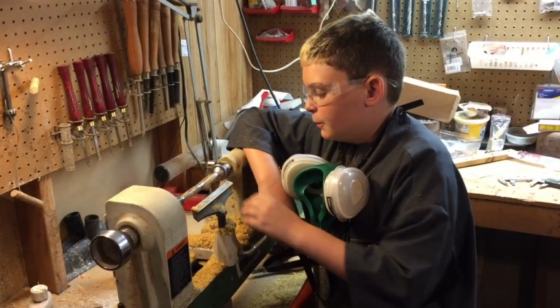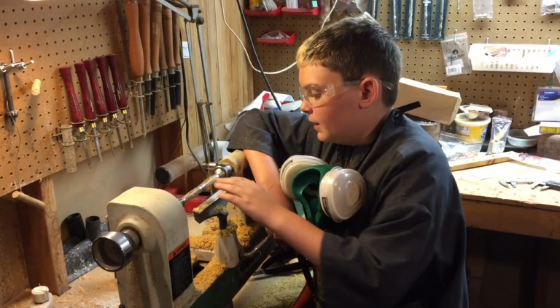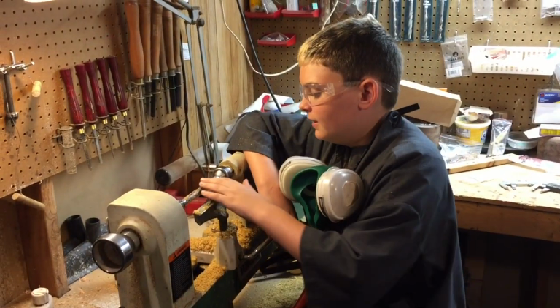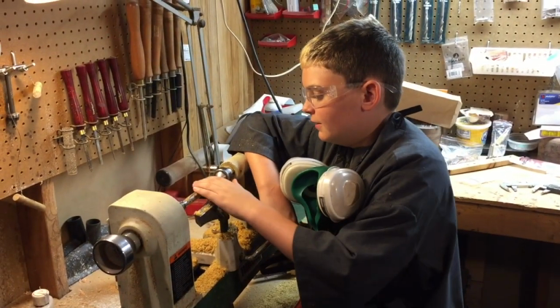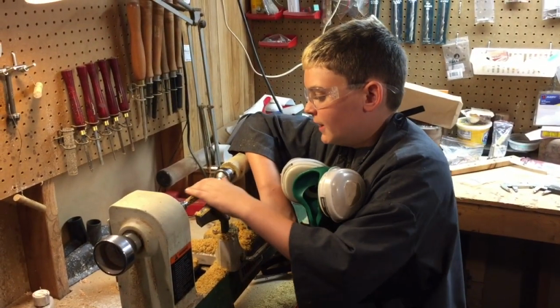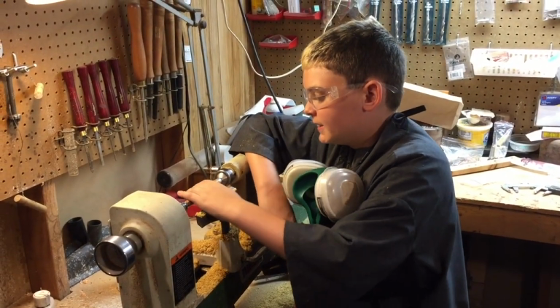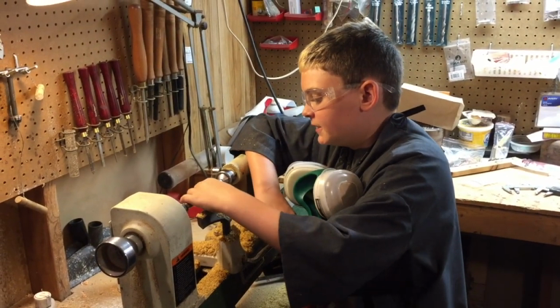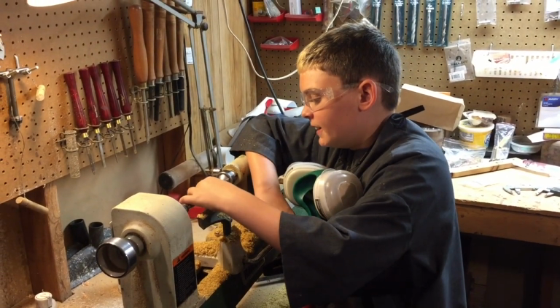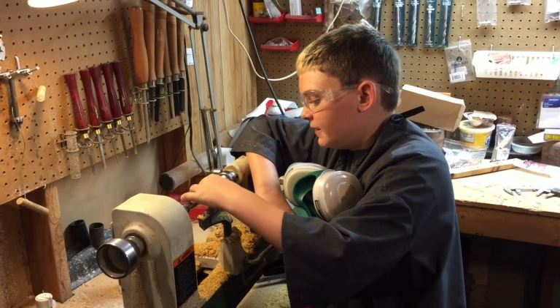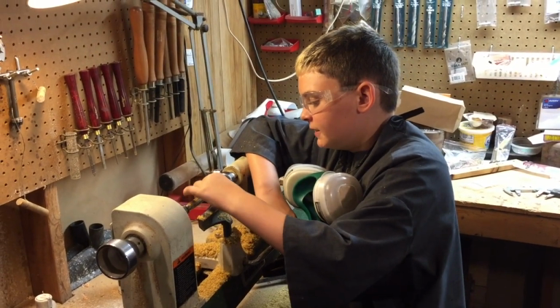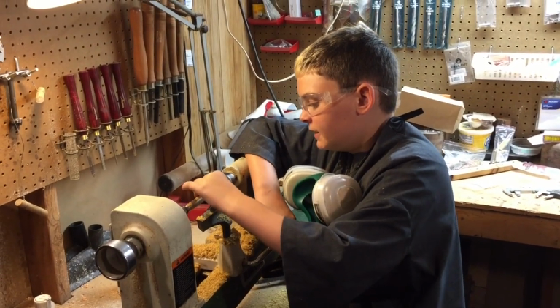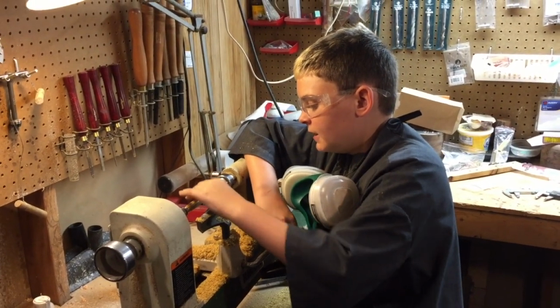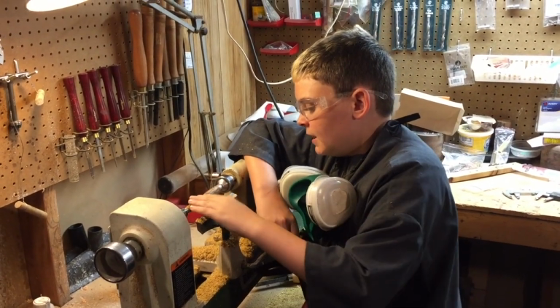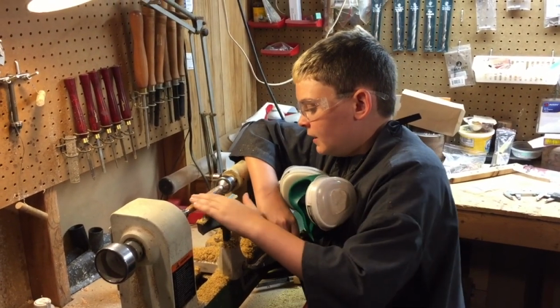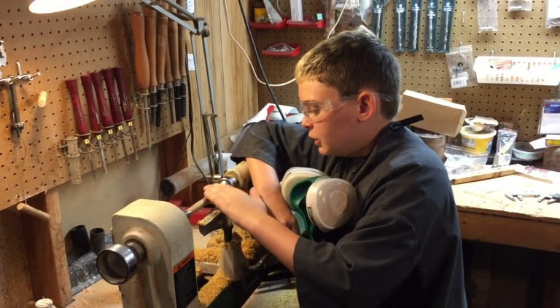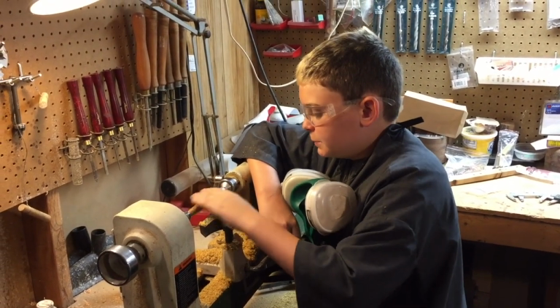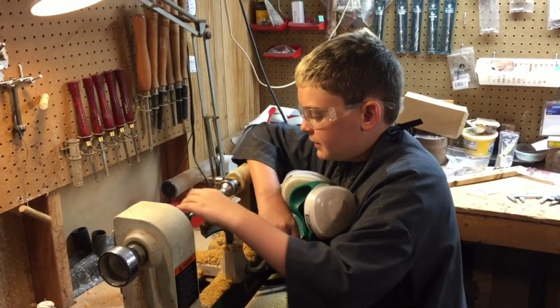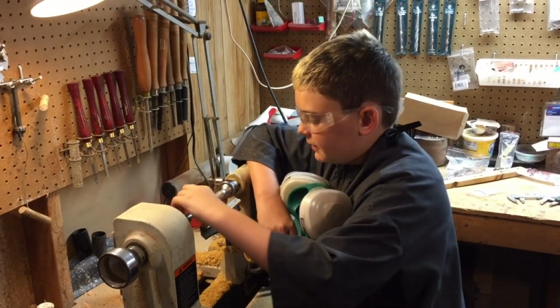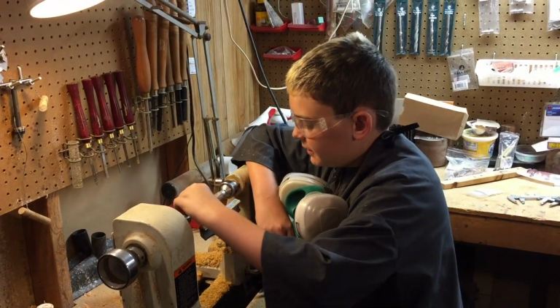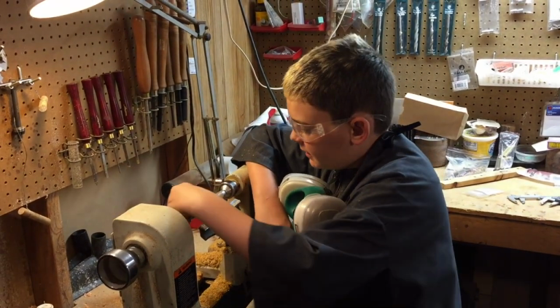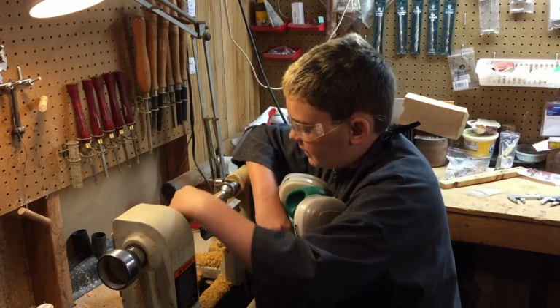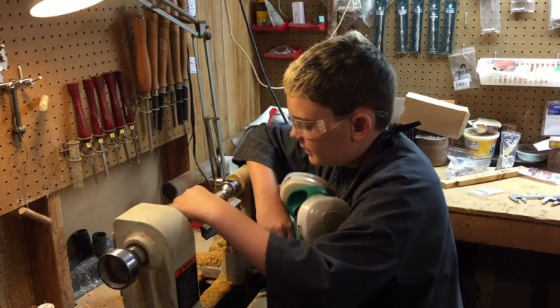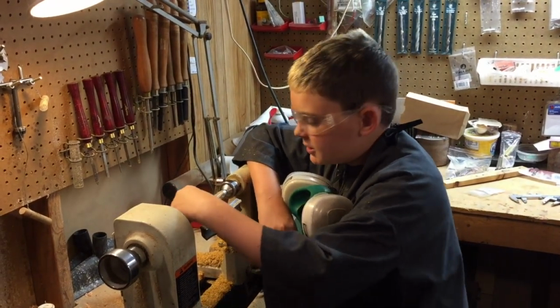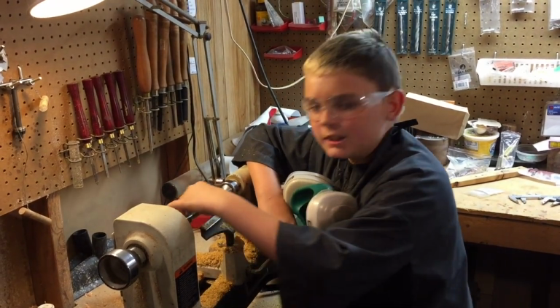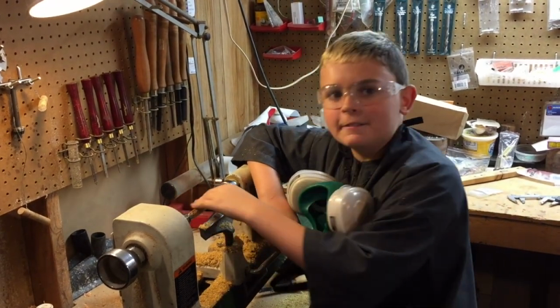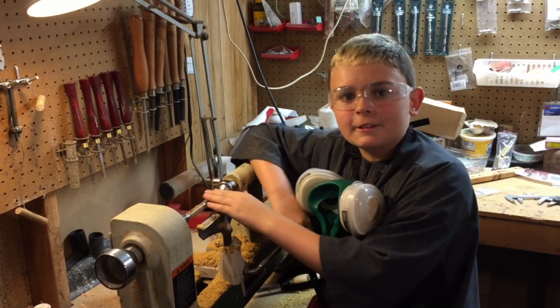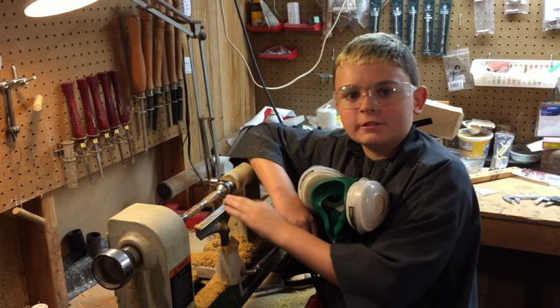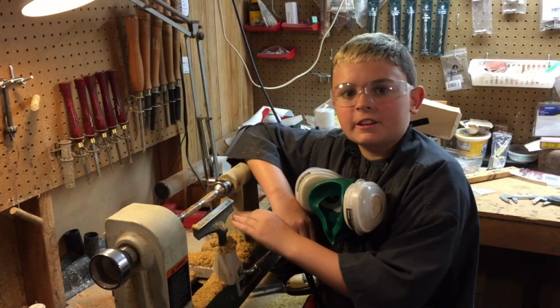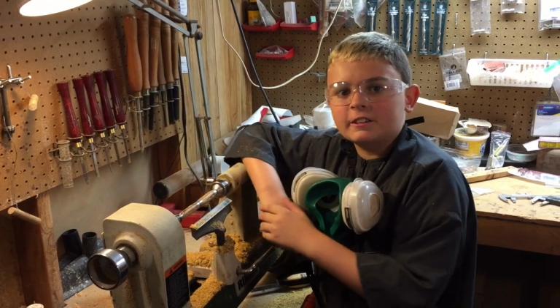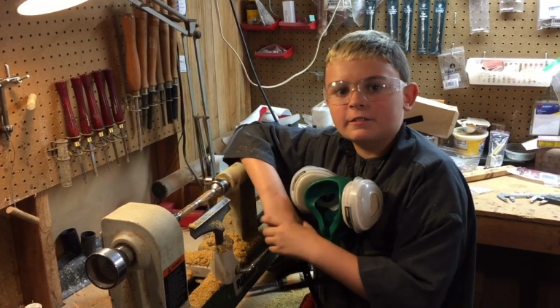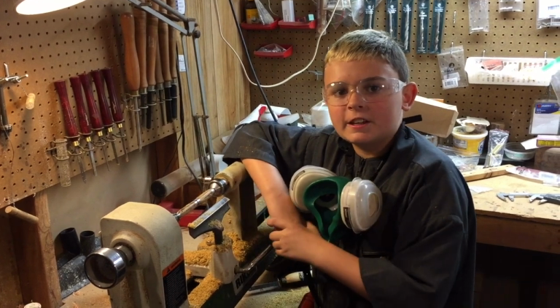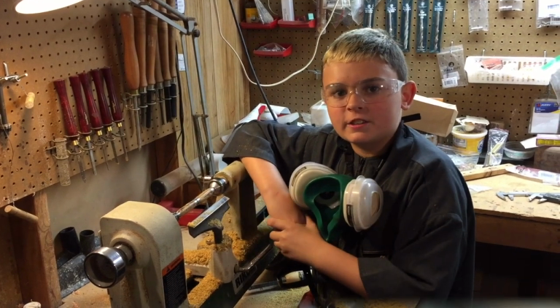I've got it turned down. Looks pretty good. Time to start sanding and finishing.